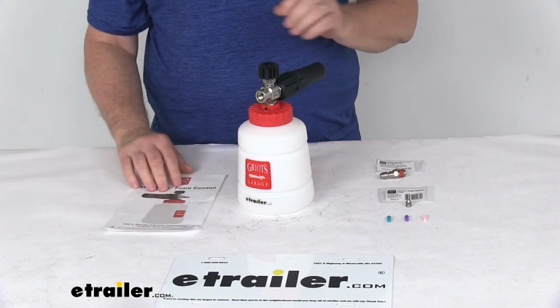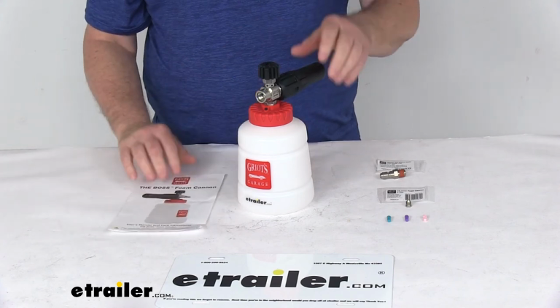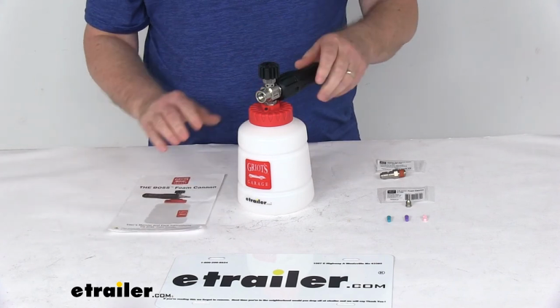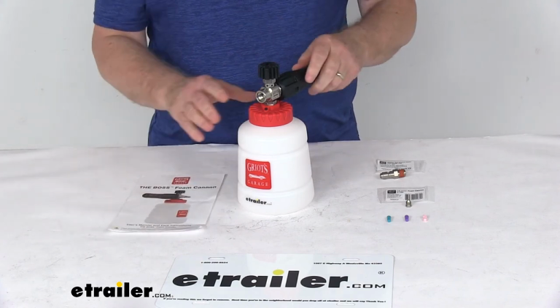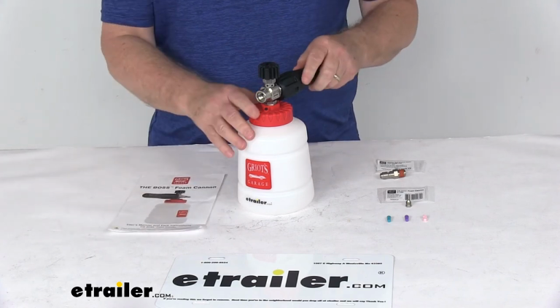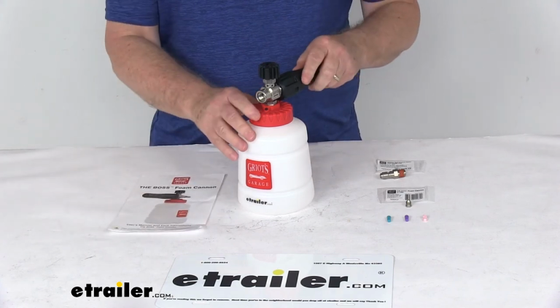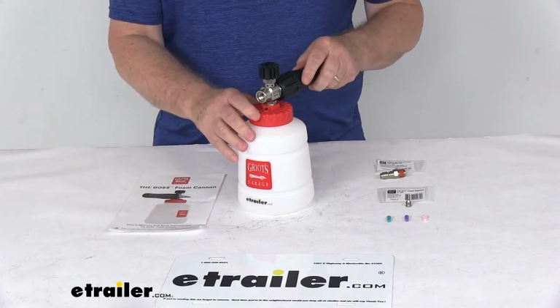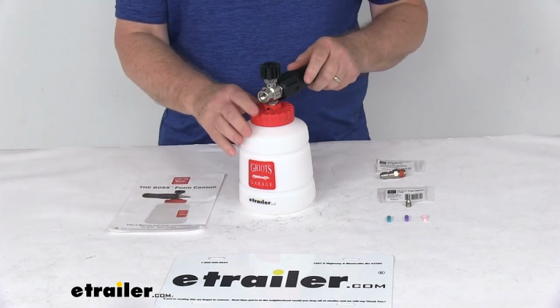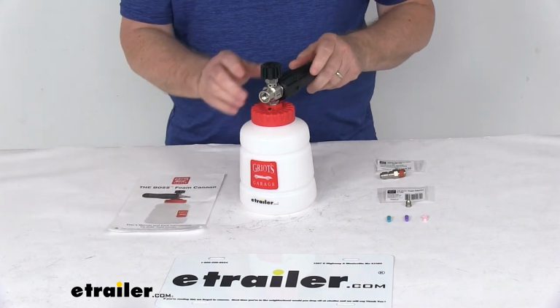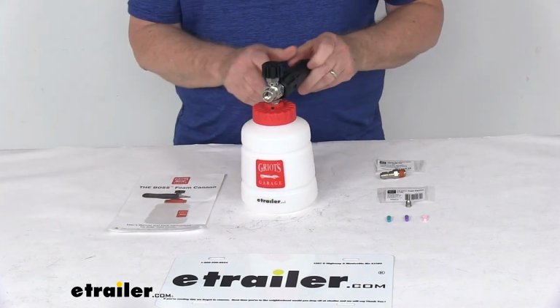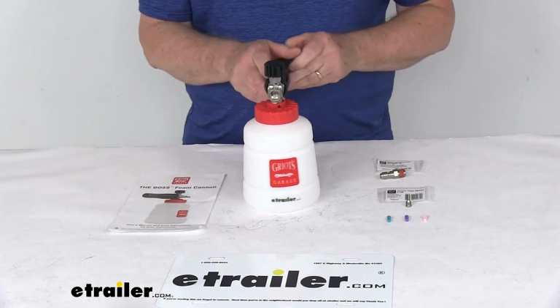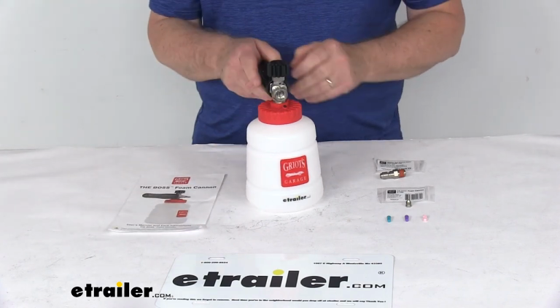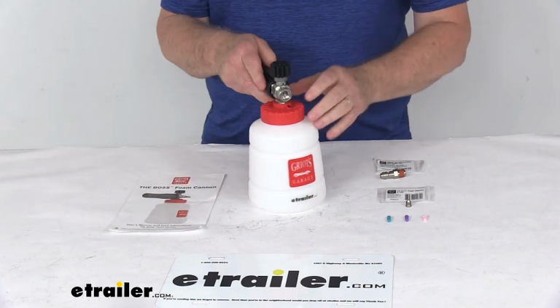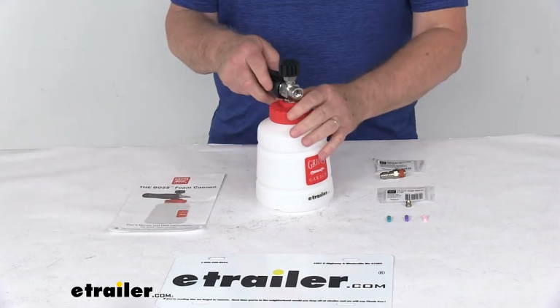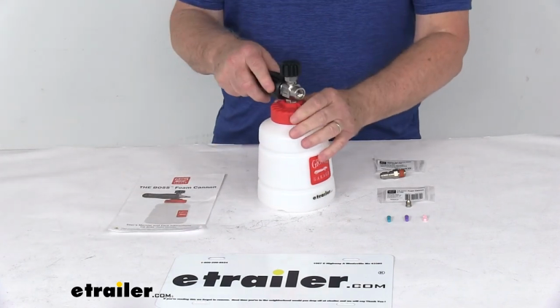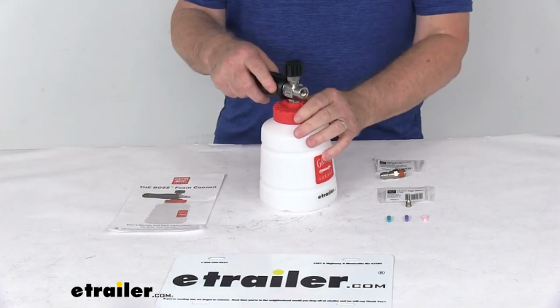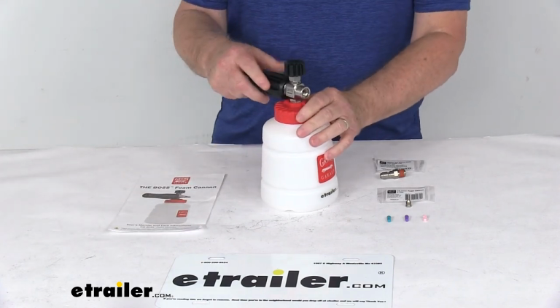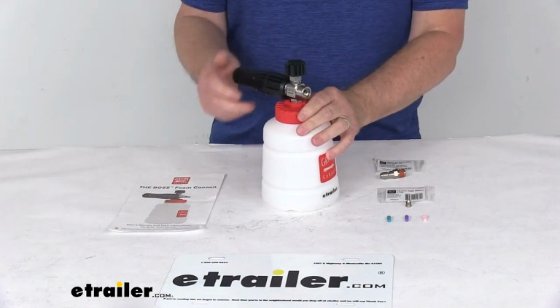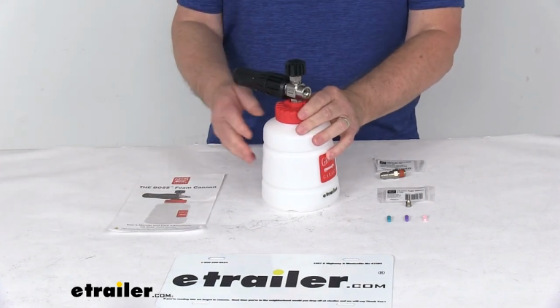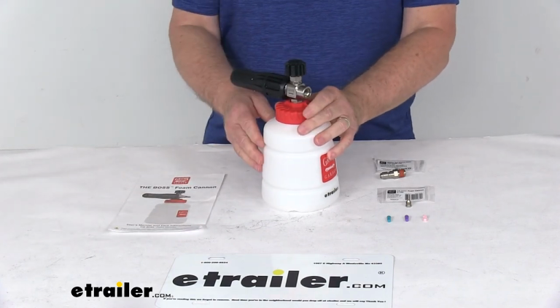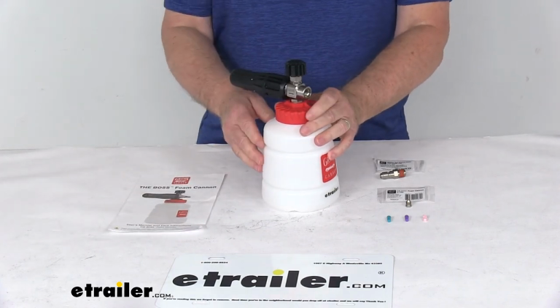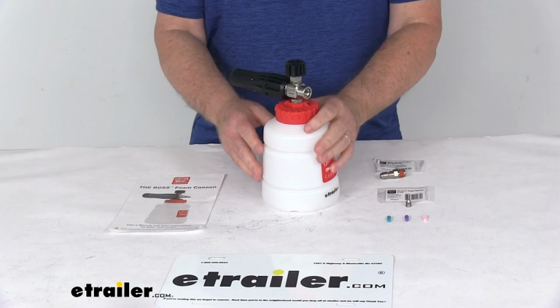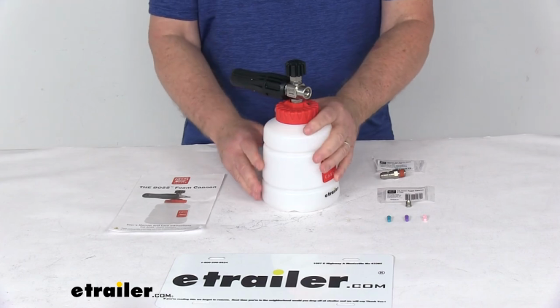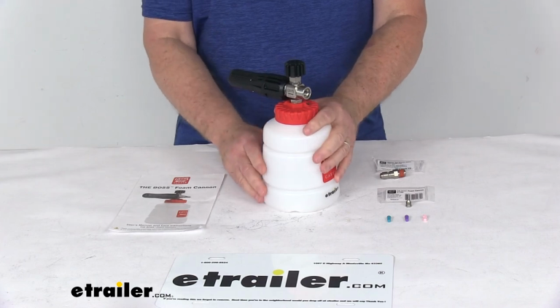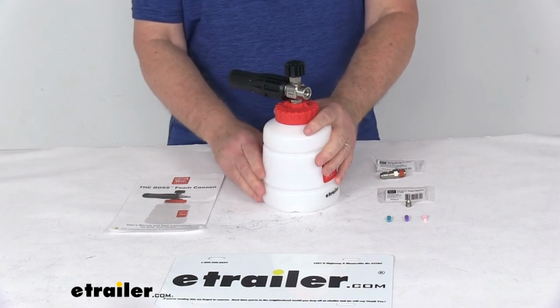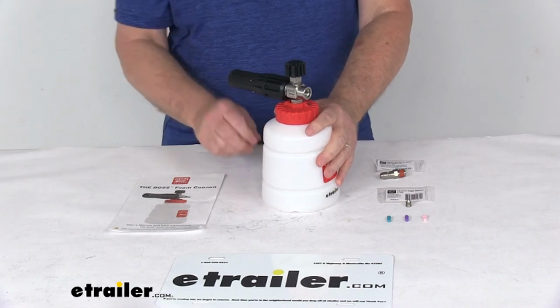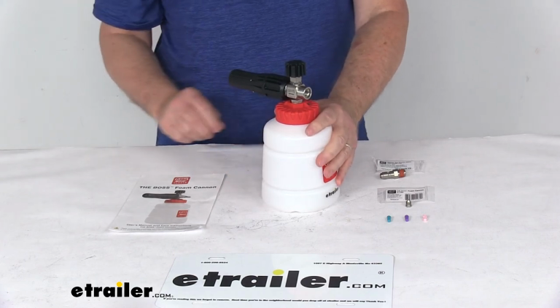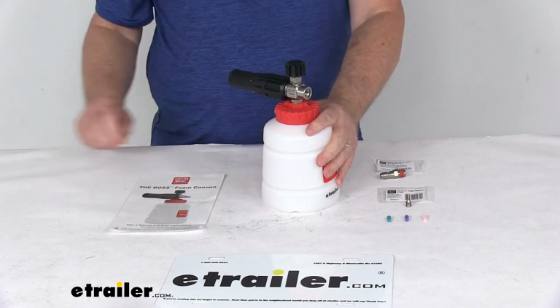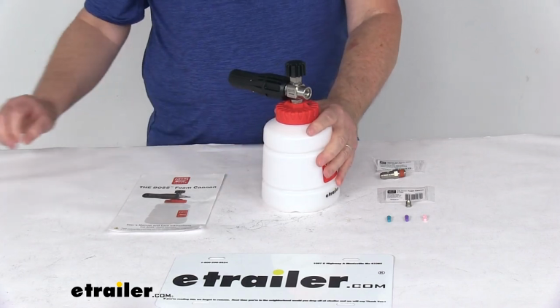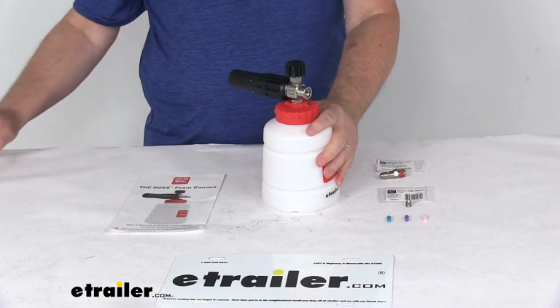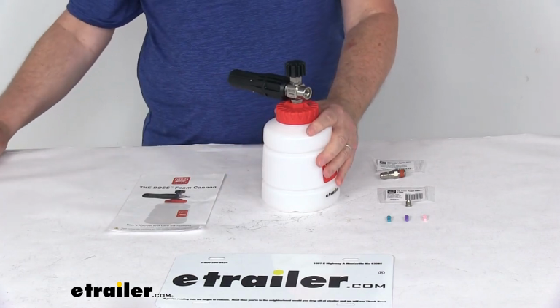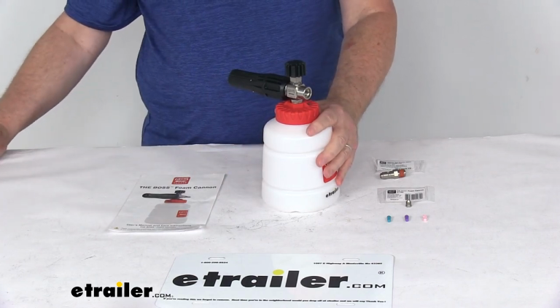That should do it for the review on the Griot's Garage Foaming Cannon for vehicles and RVs. We'll see you next time.